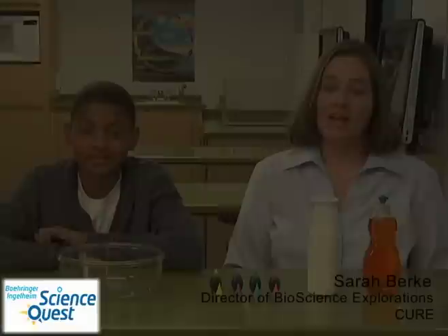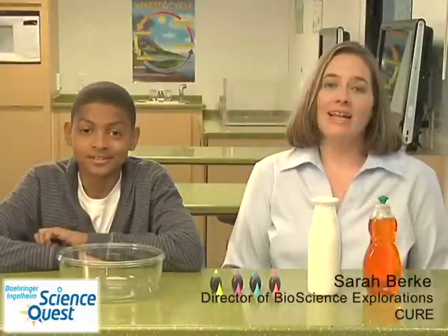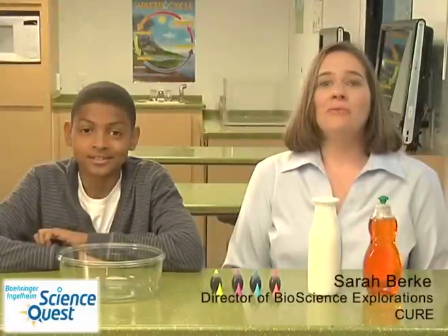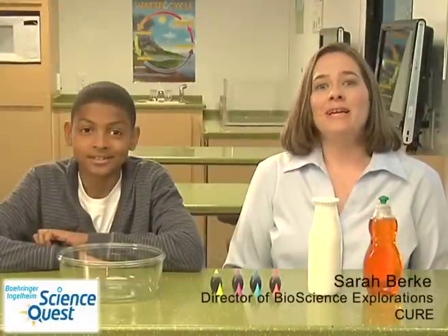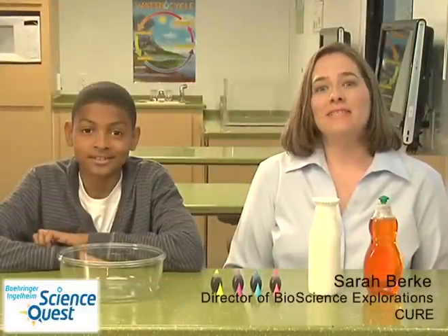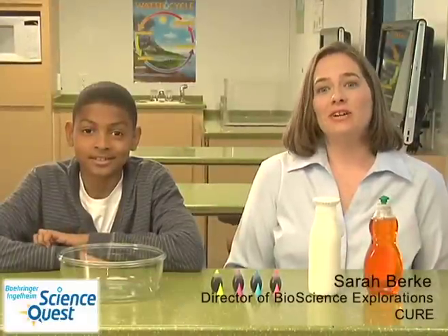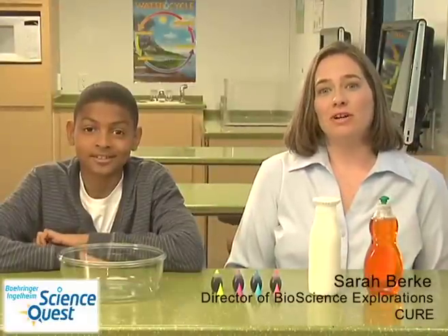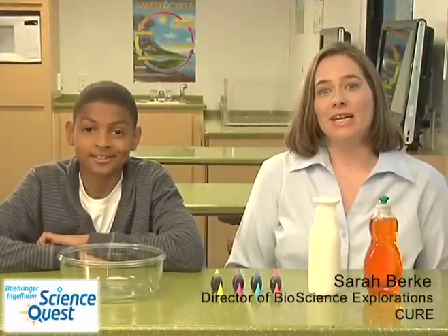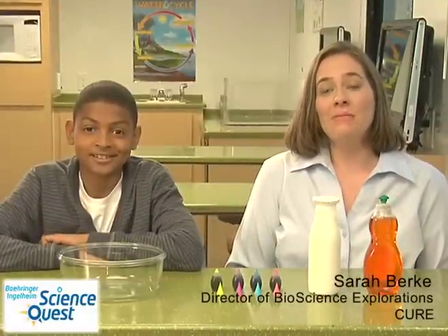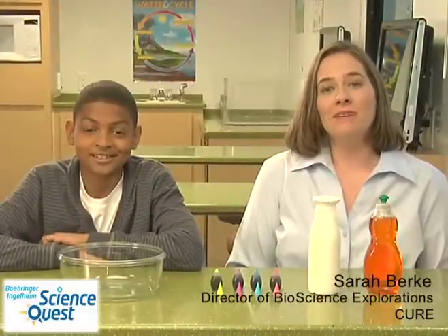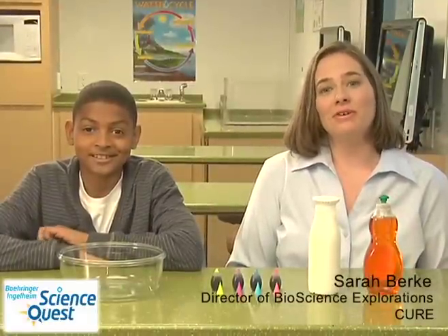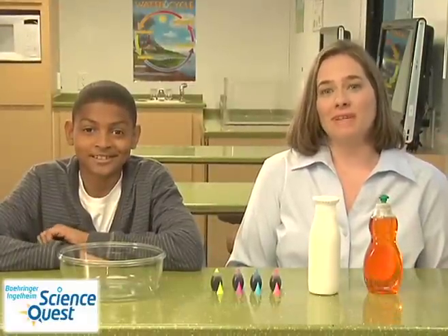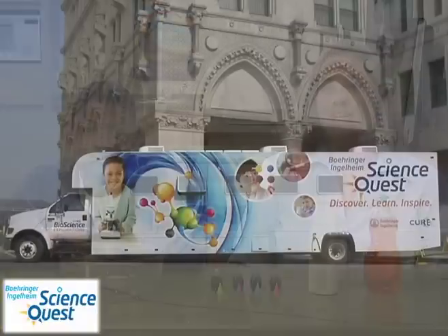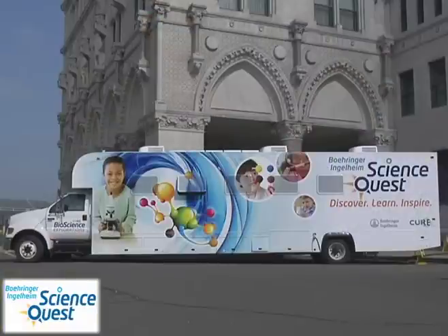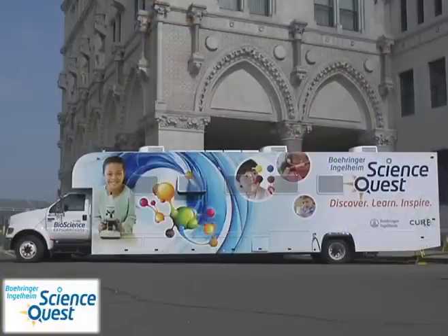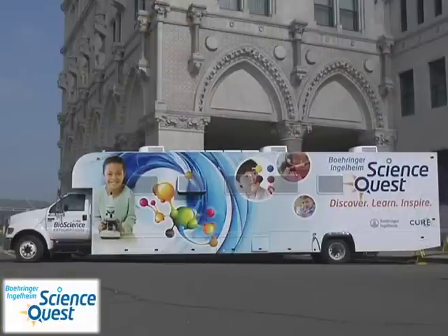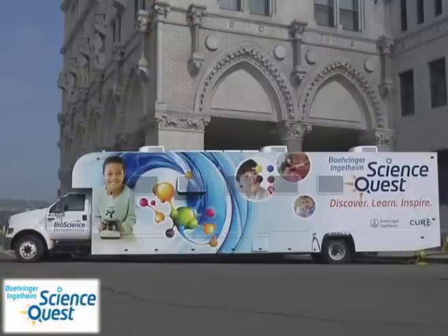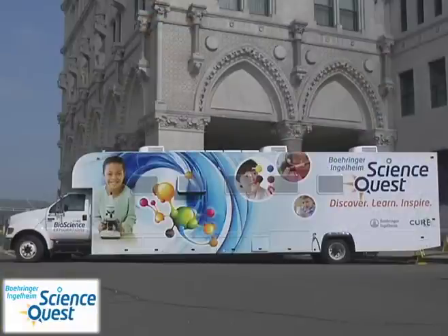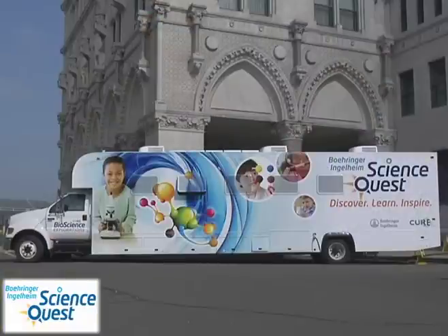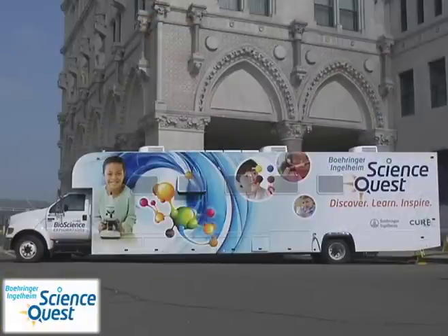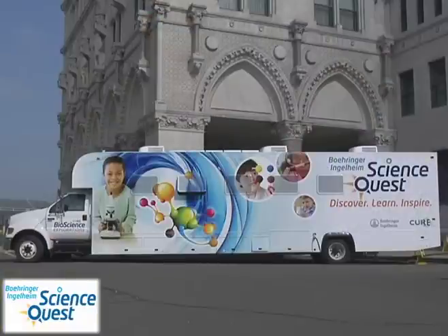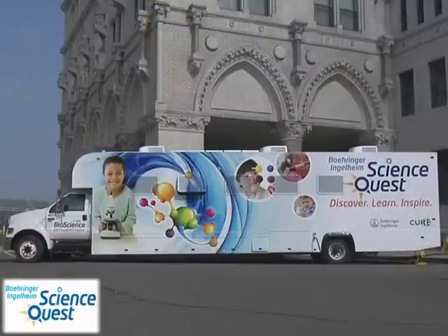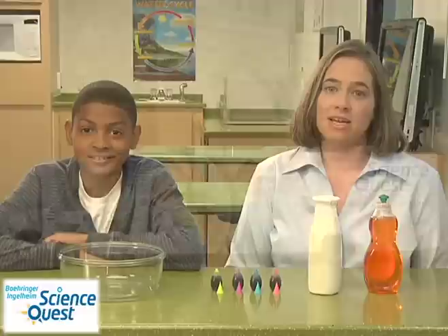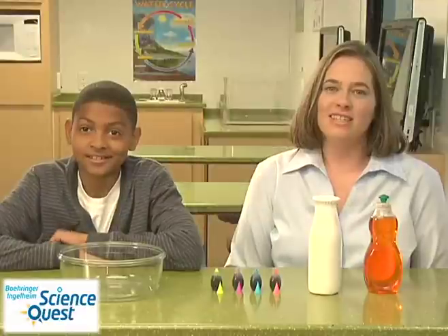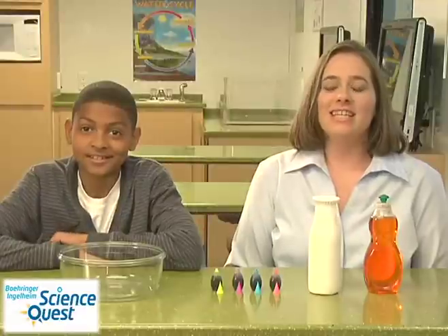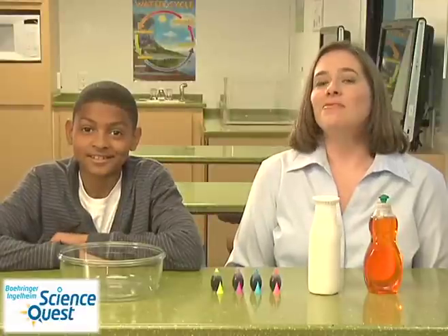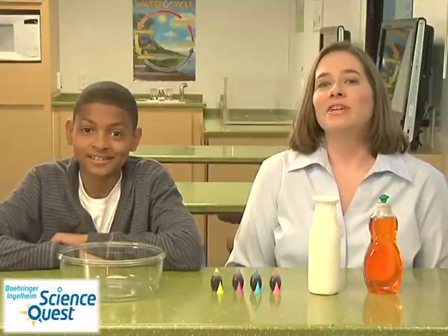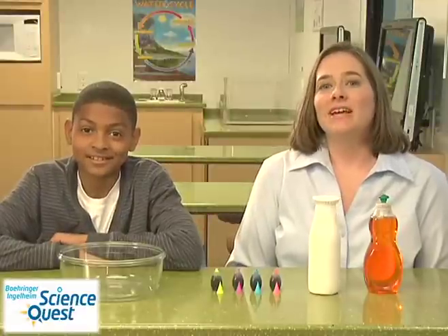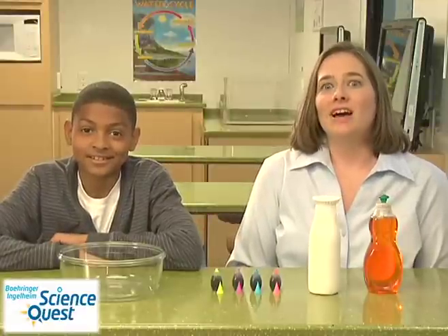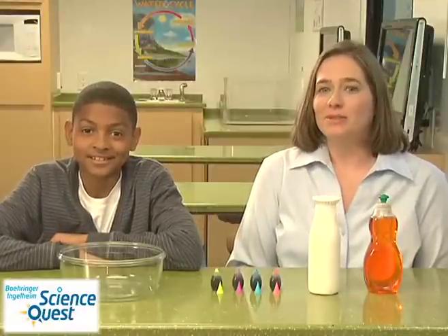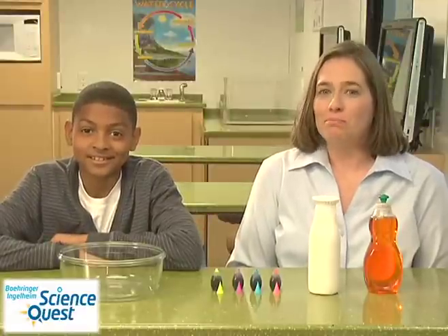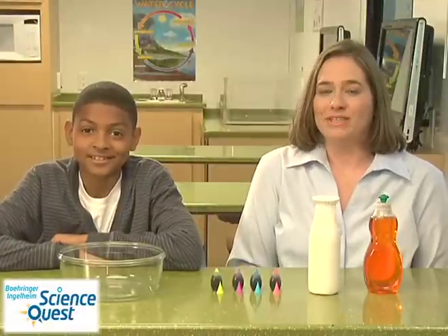Hello, my name is Sarah Burke and I'm on board the Behringer Ingelheim ScienceQuest mobile laboratory. Today we're going to make colors burst.